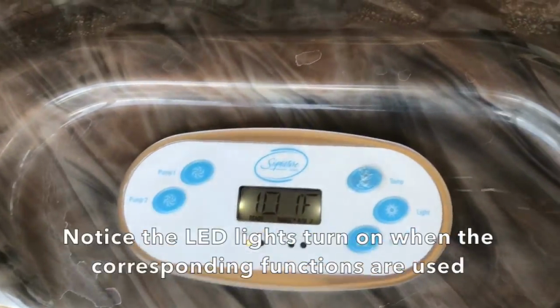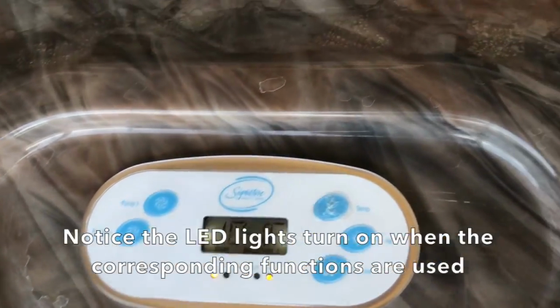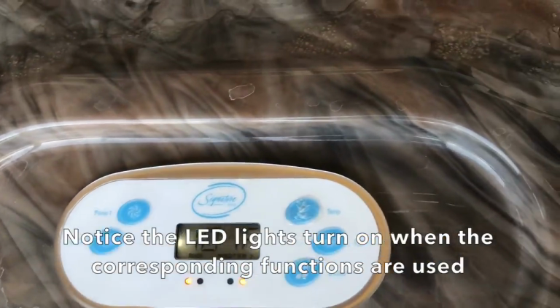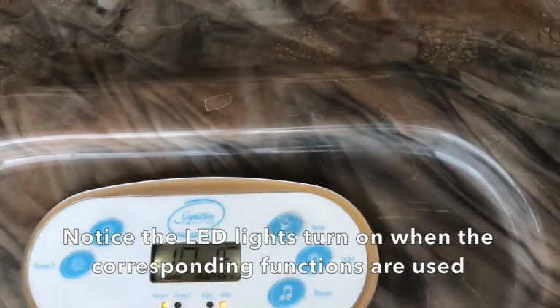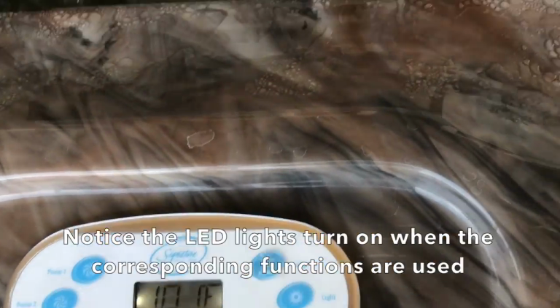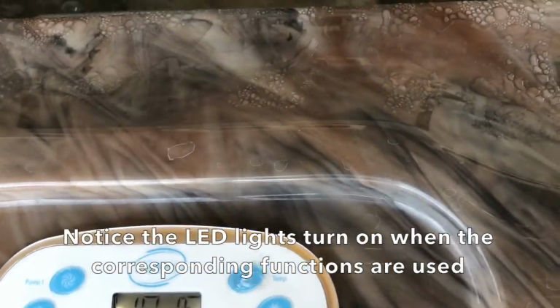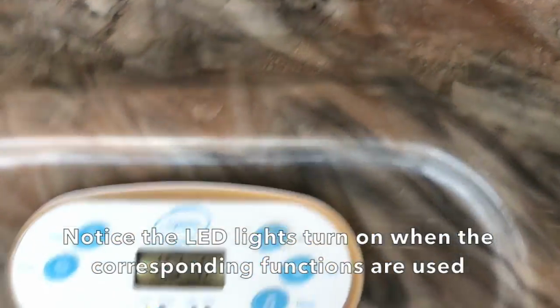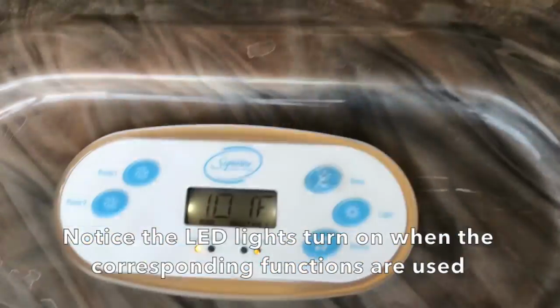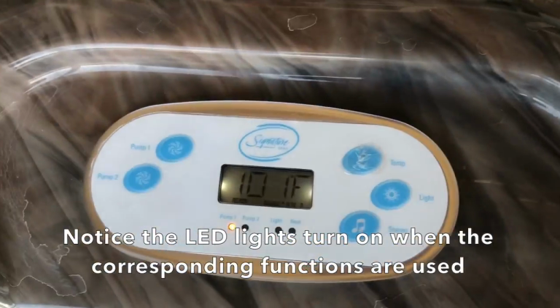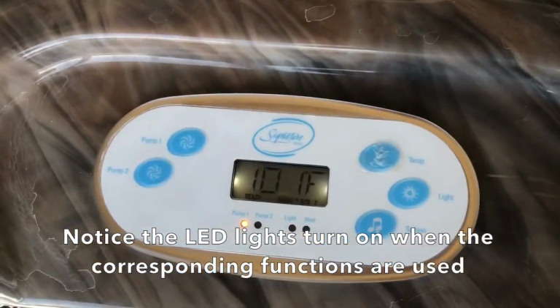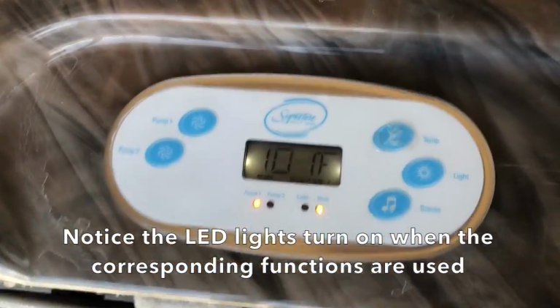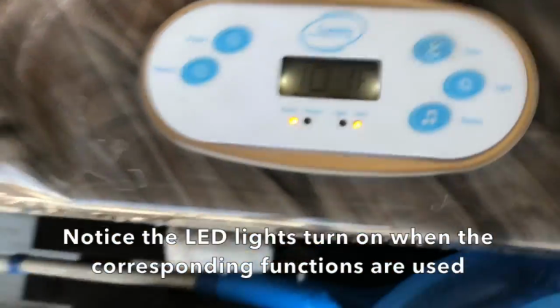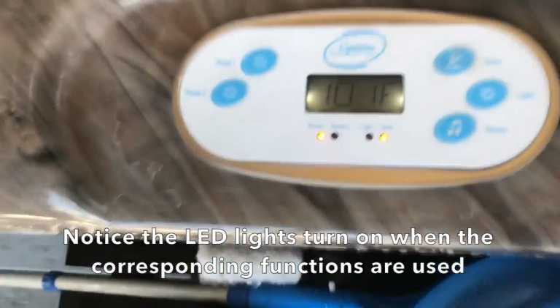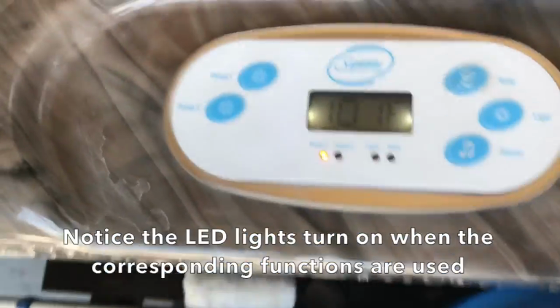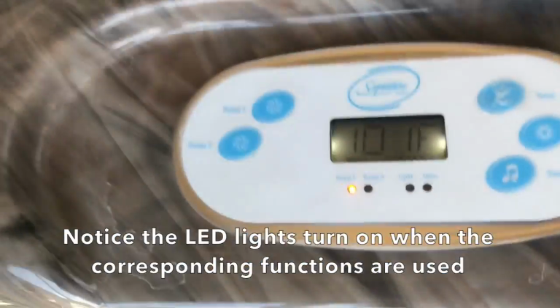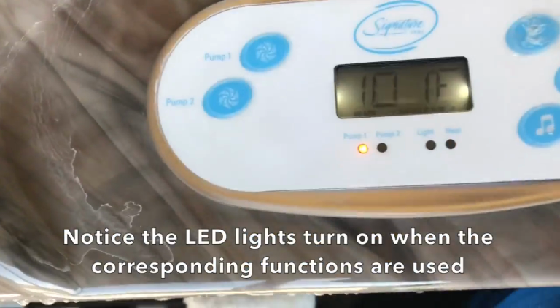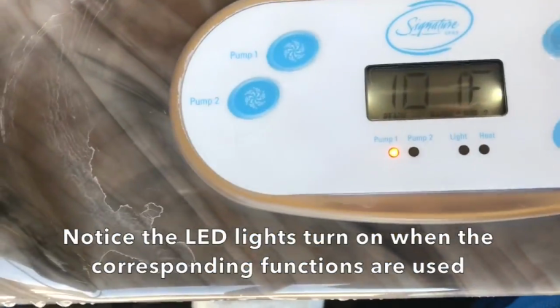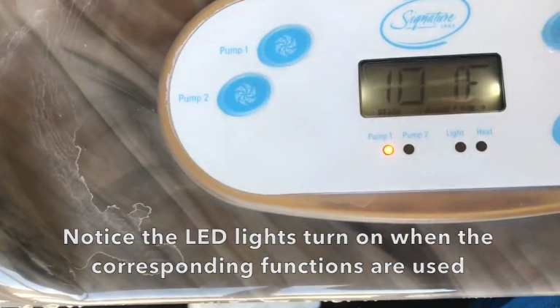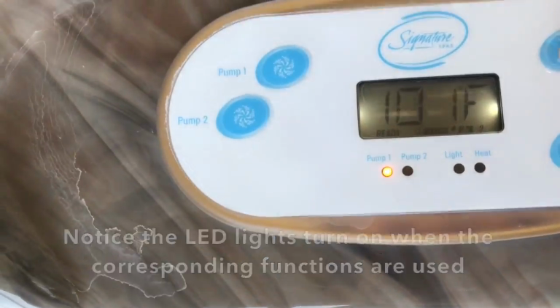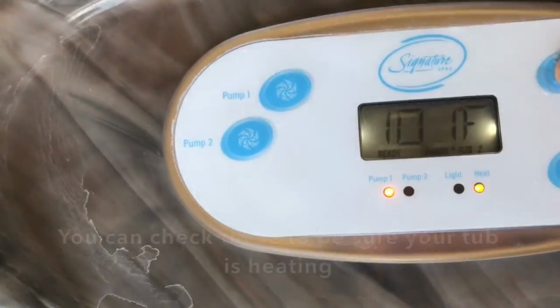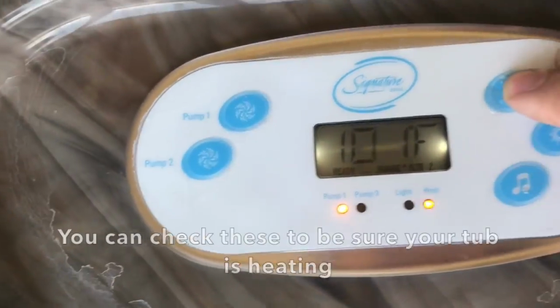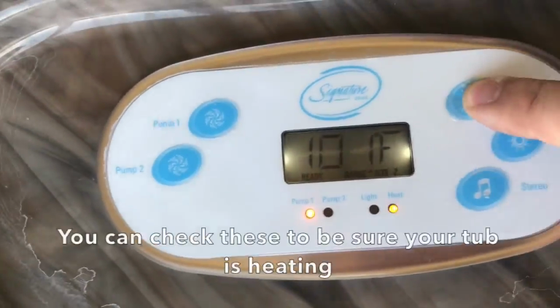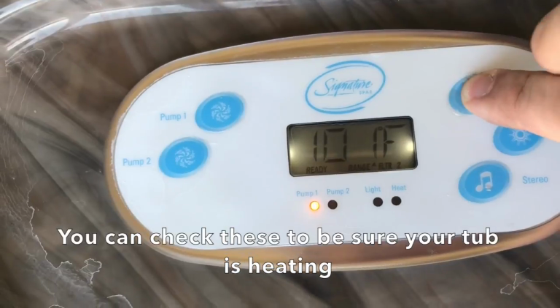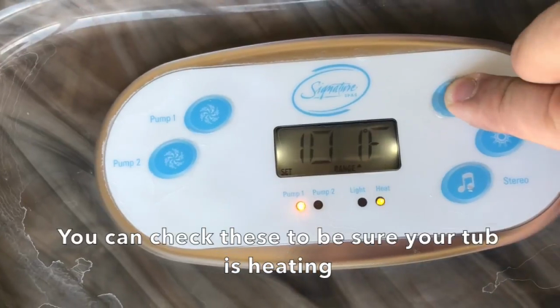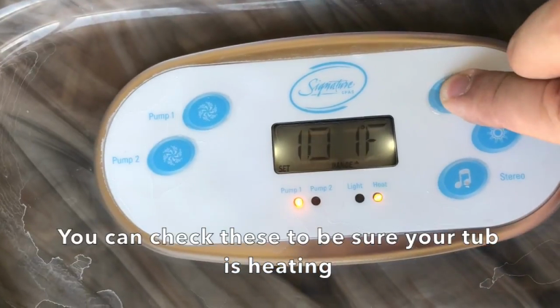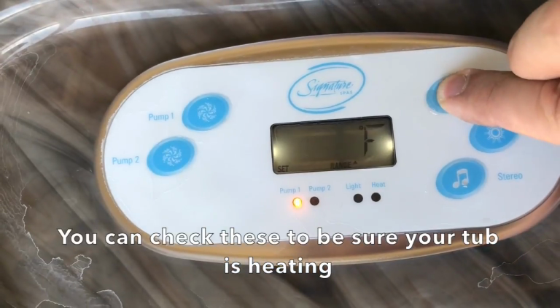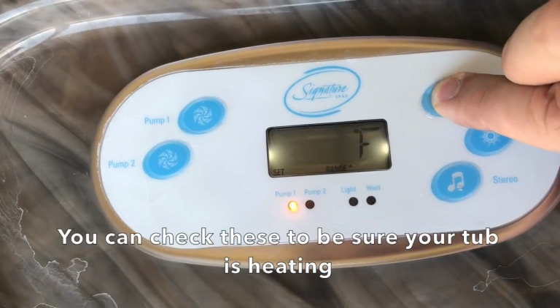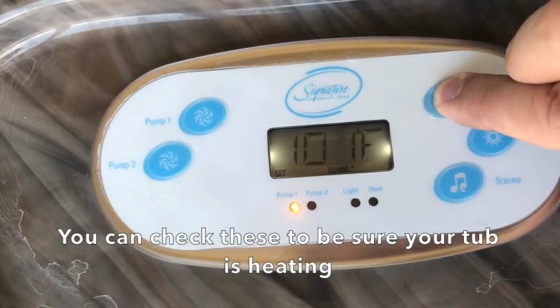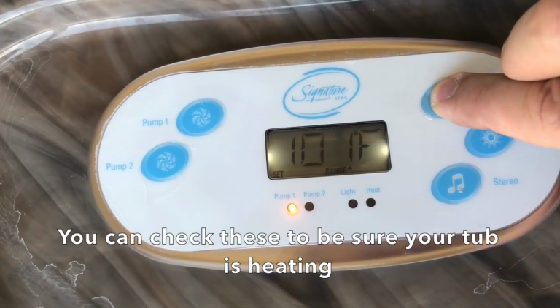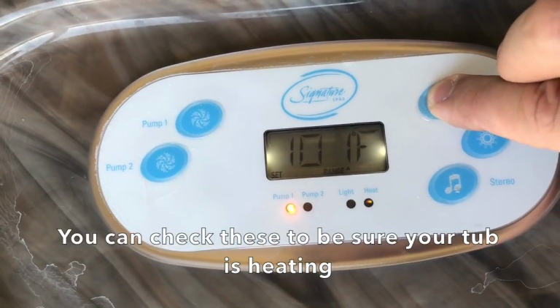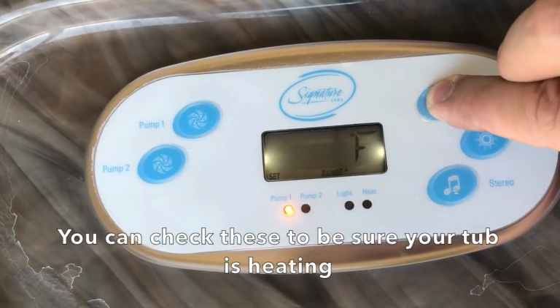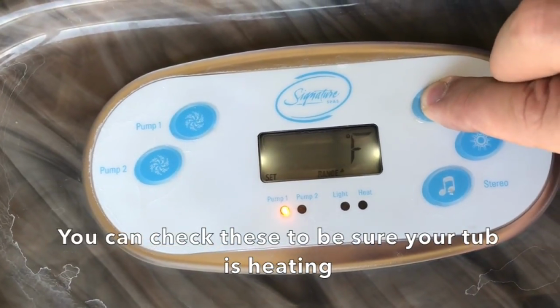Notice the LED lights turn on when the corresponding functions are used. You can check these to be sure your tub is heating.